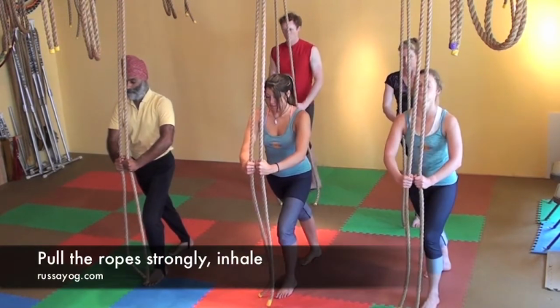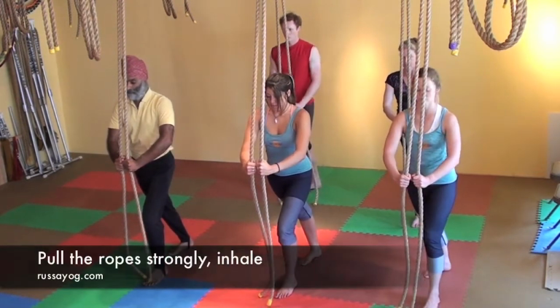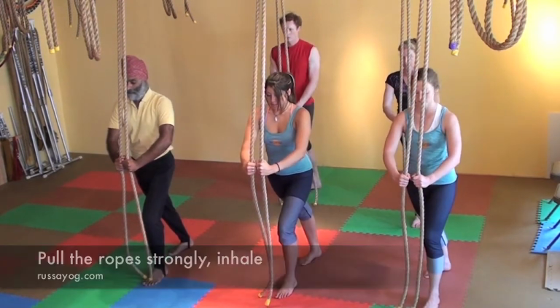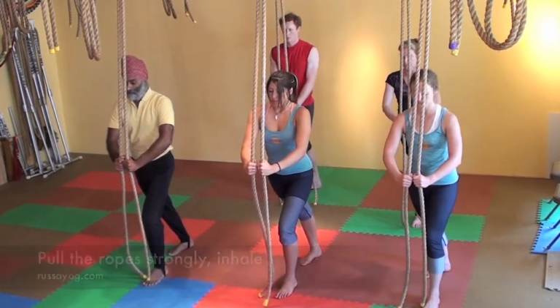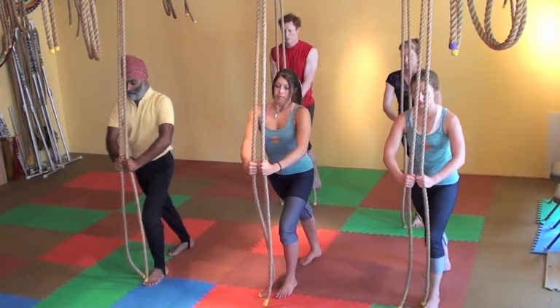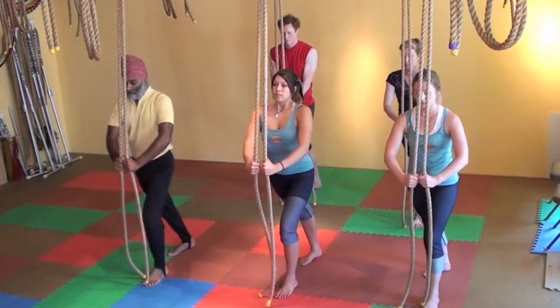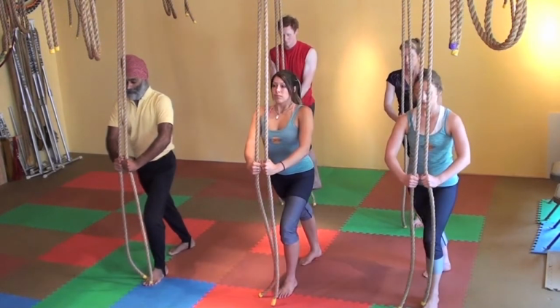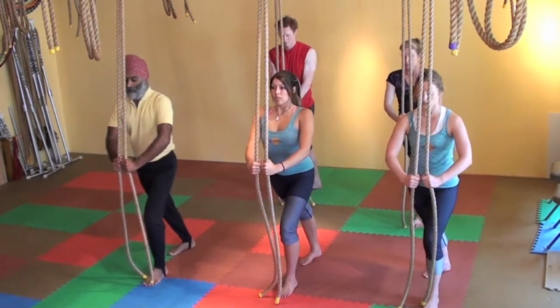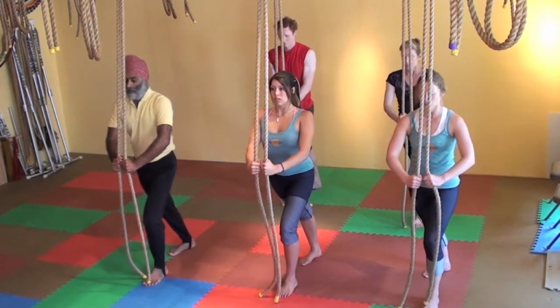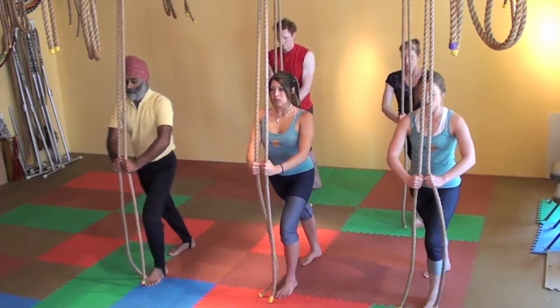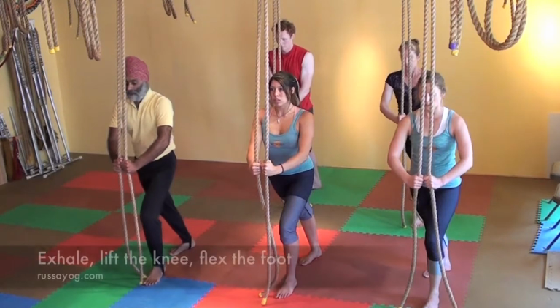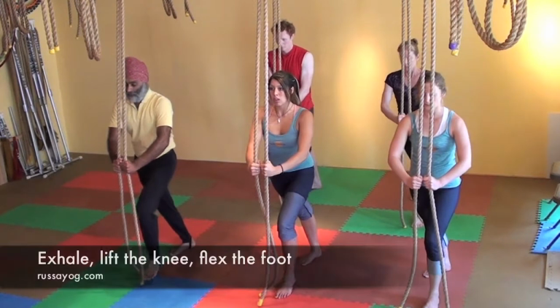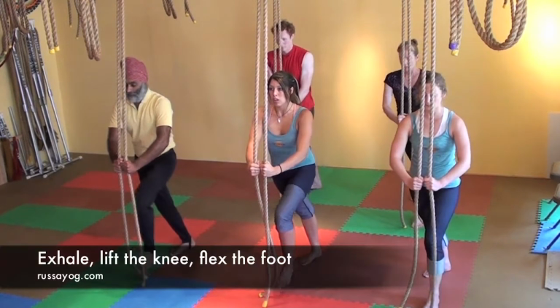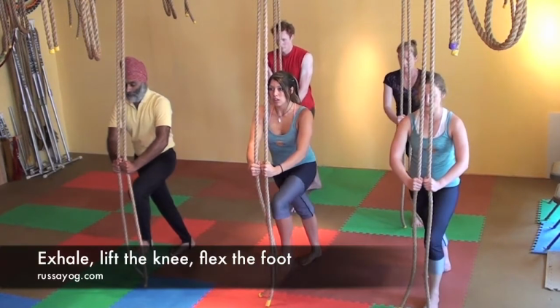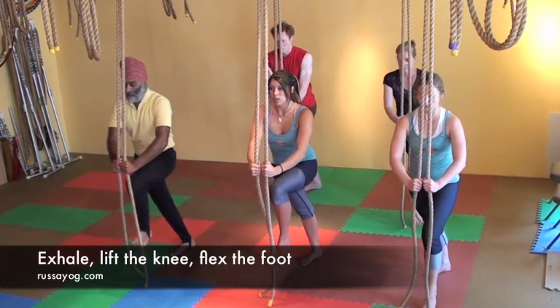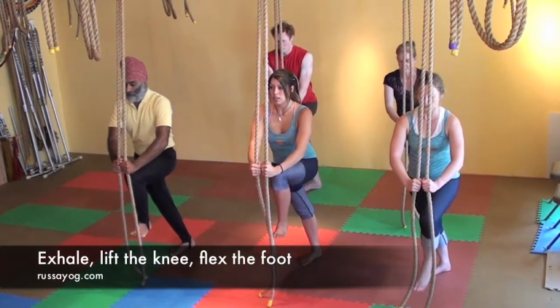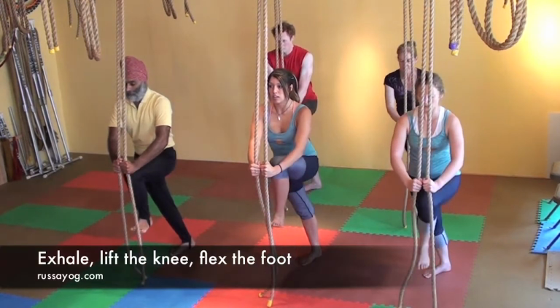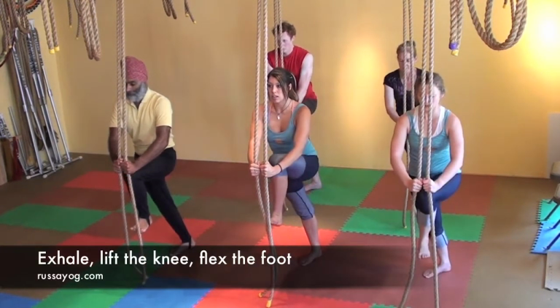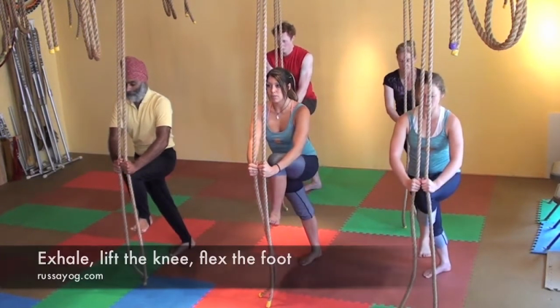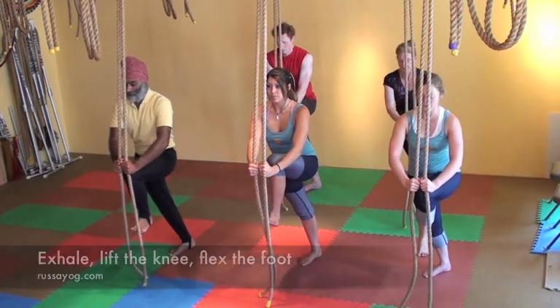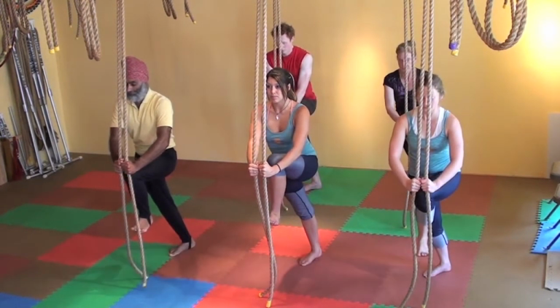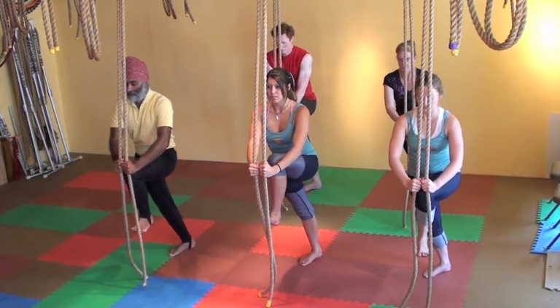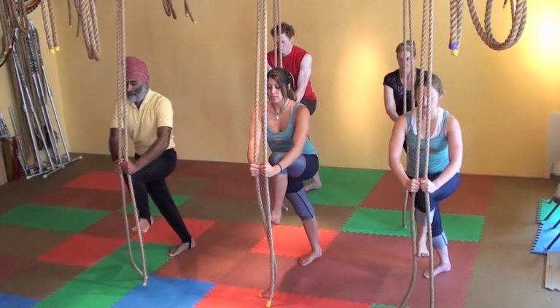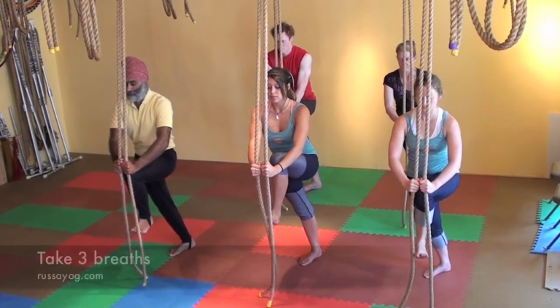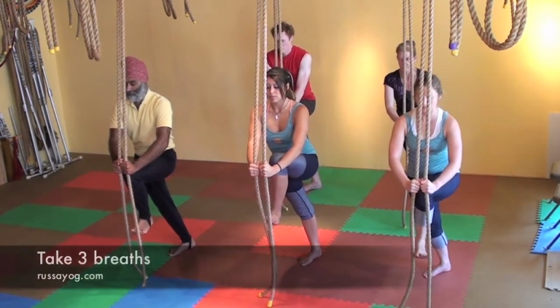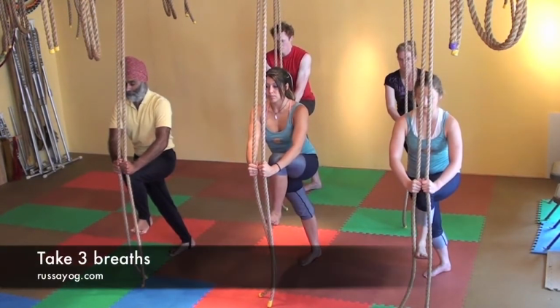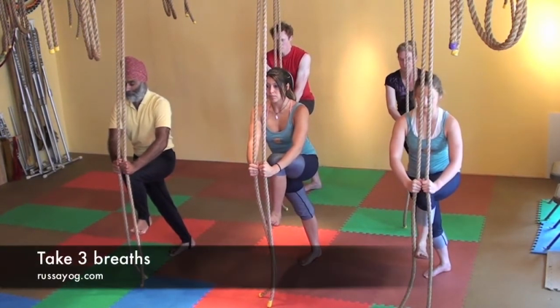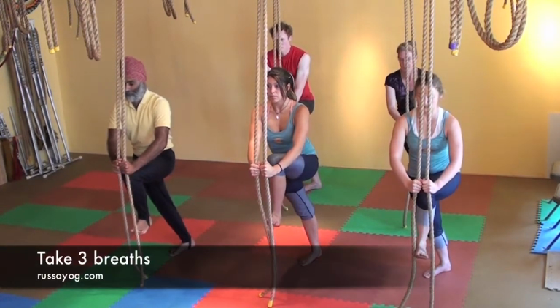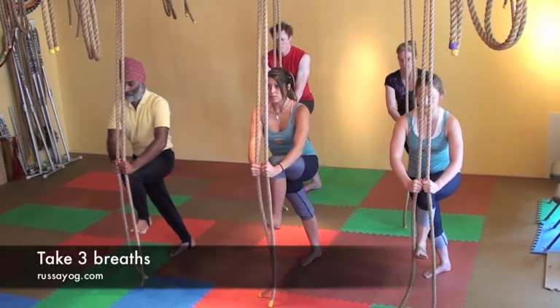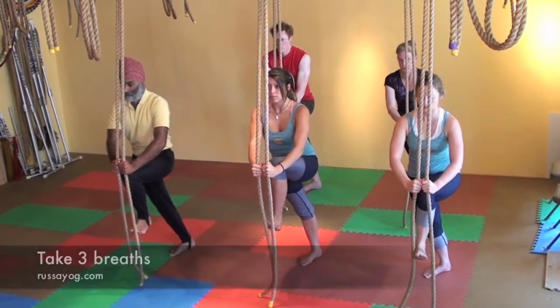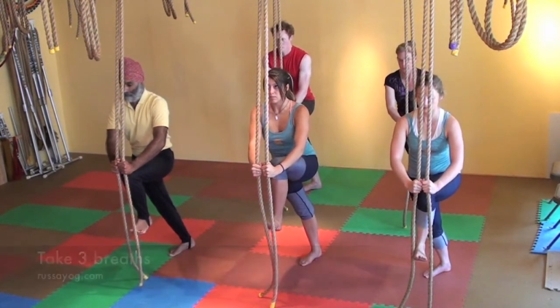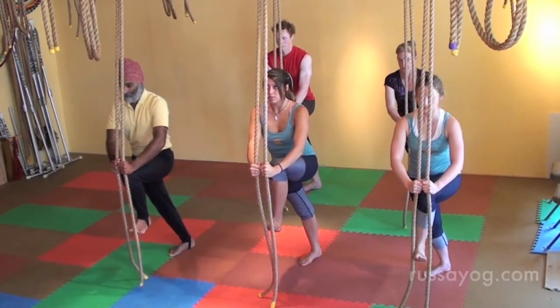Inhale, so lean forward. Exhale. Lift the knee, flexing the foot. Take the three breaths here.